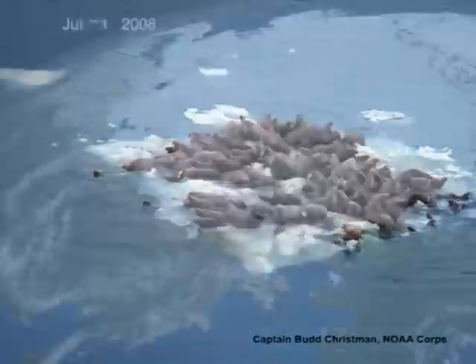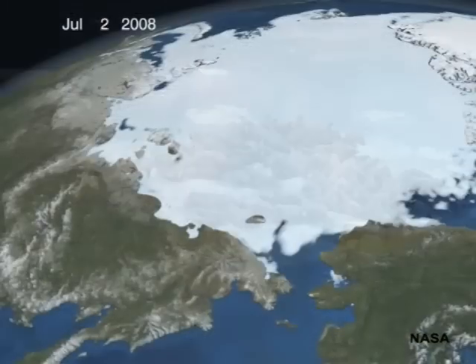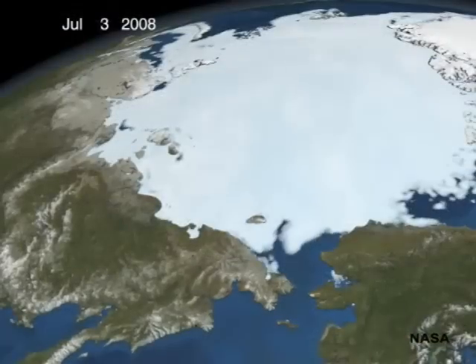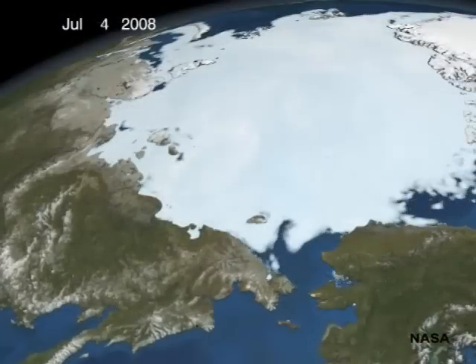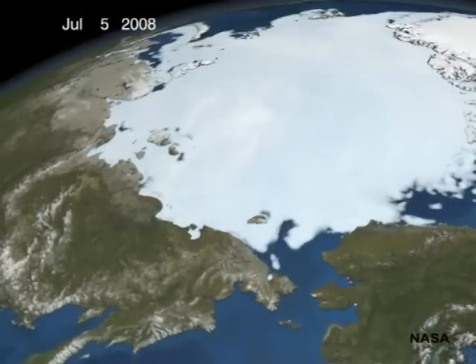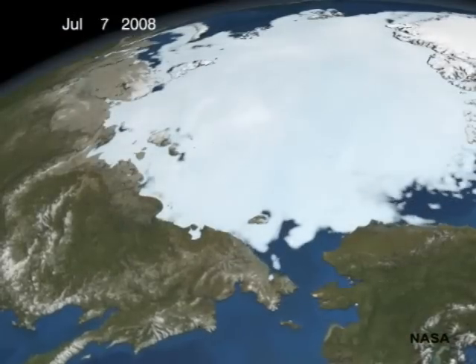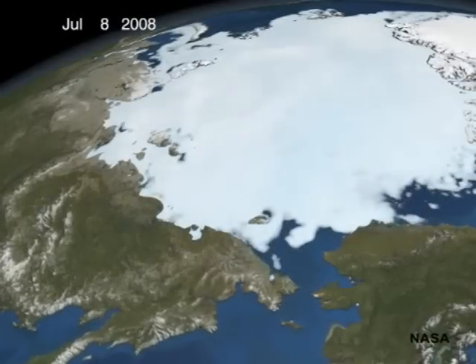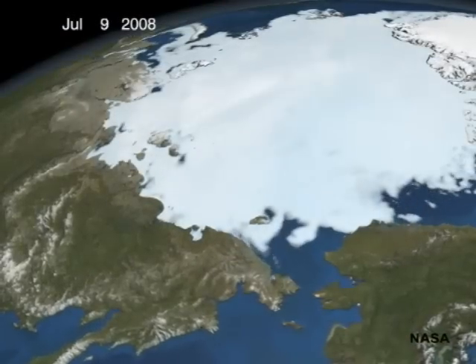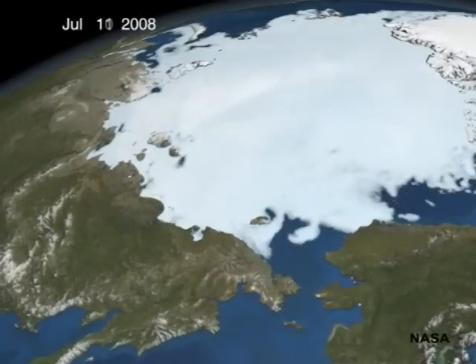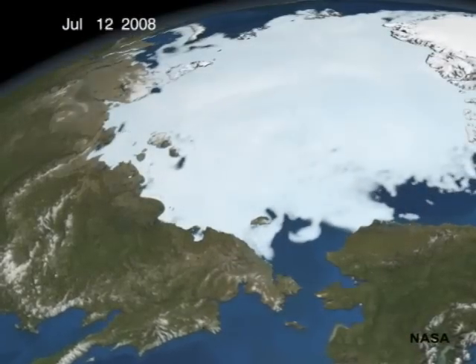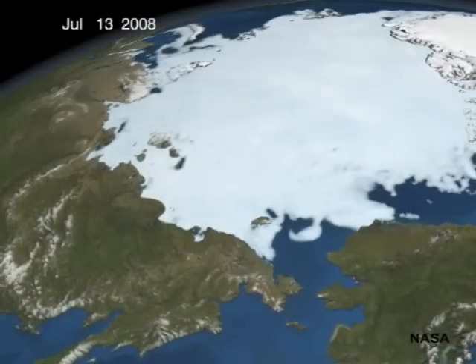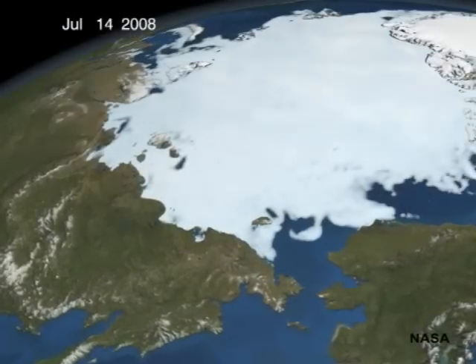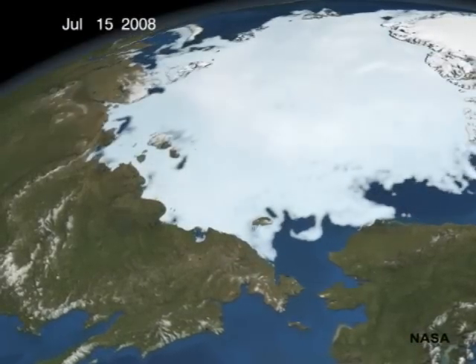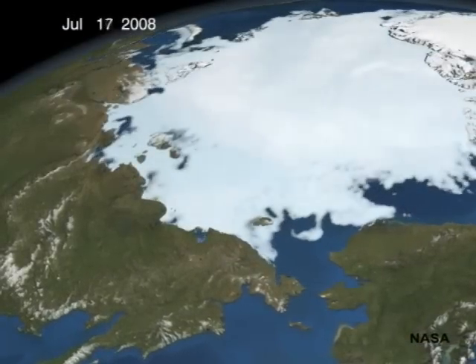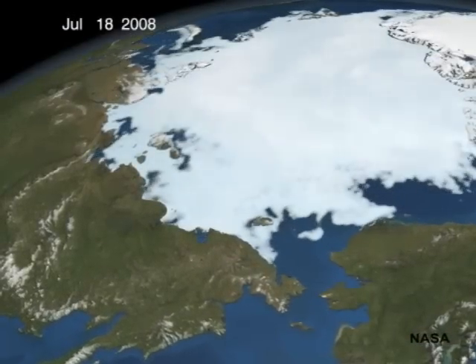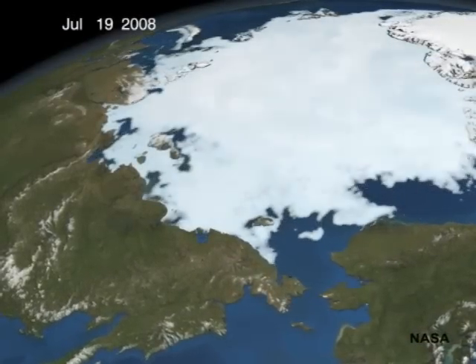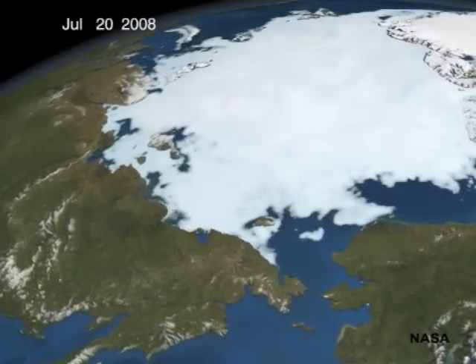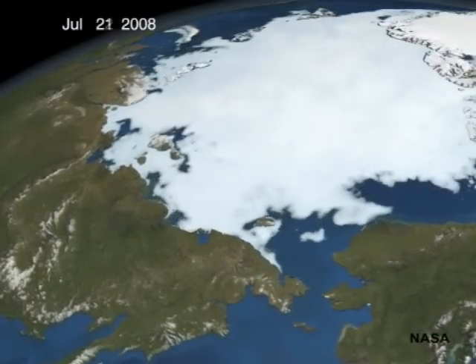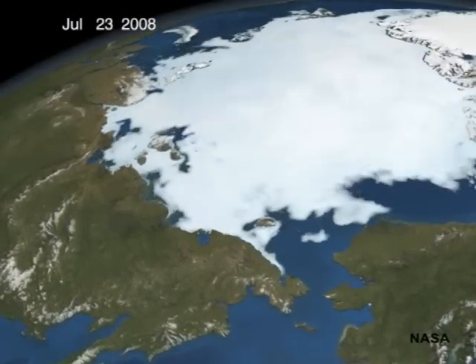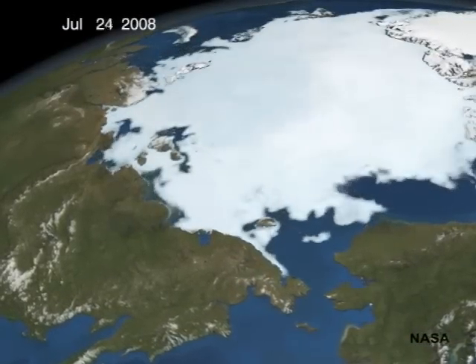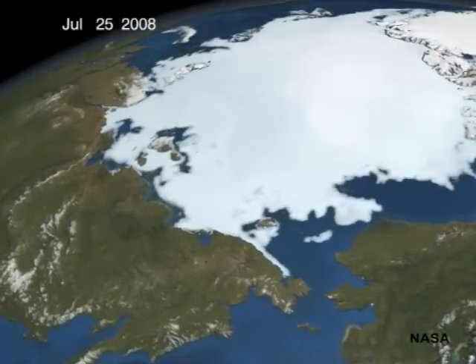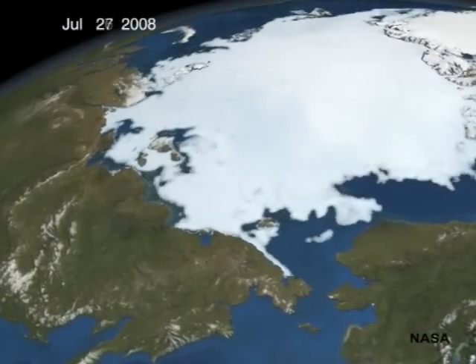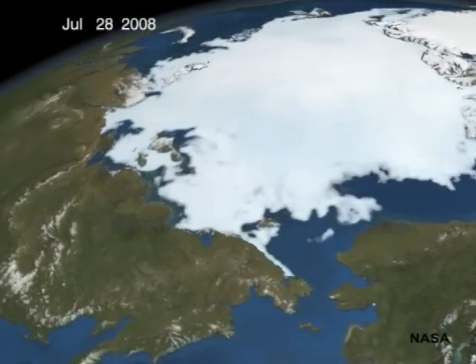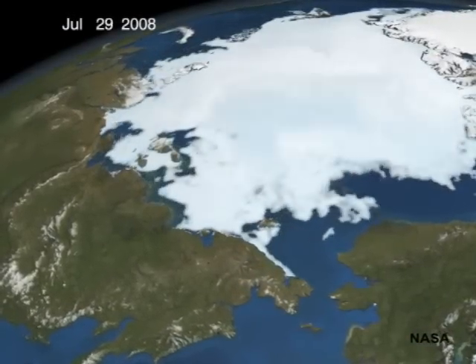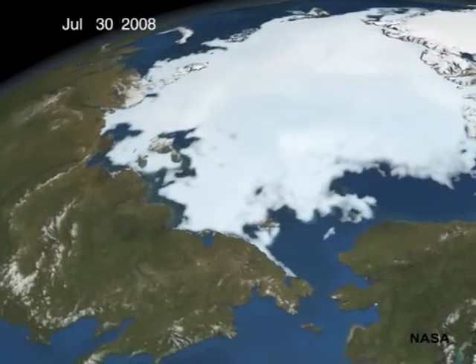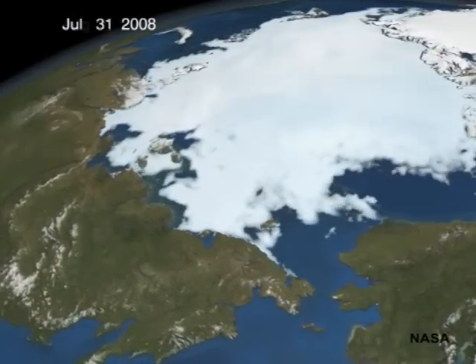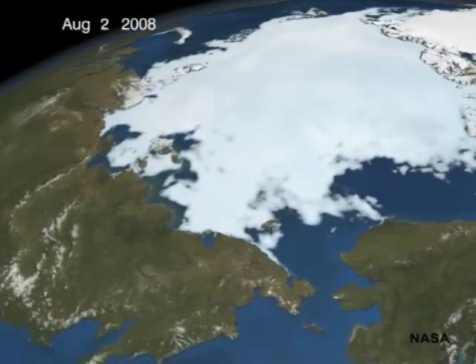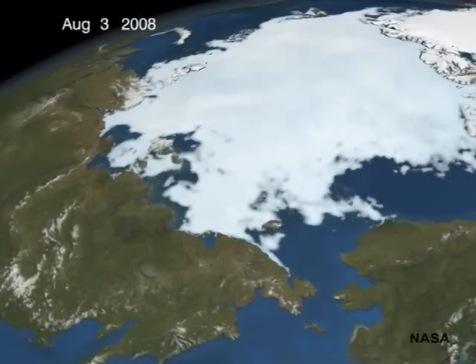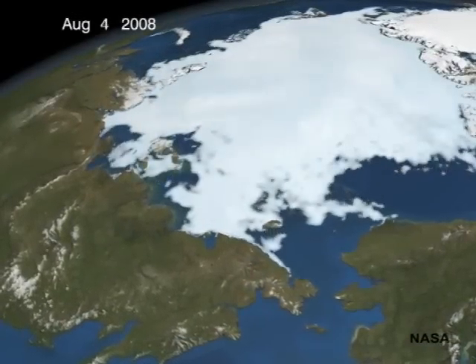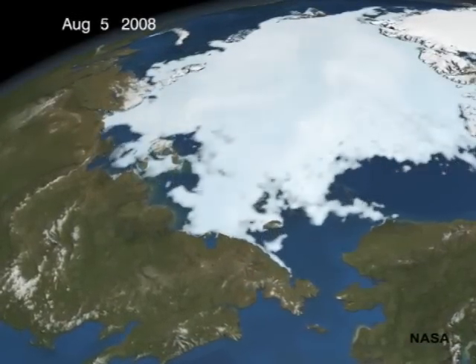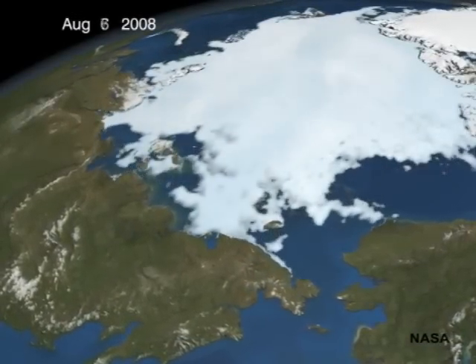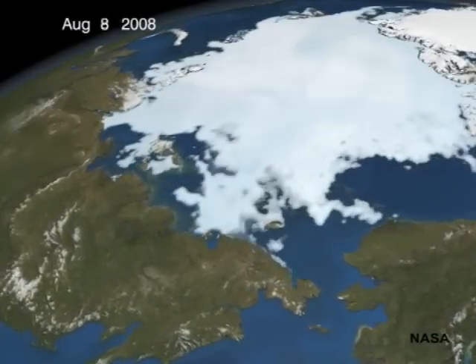In recent years, summer sea ice in the Arctic has melted beyond the edge of the continental shelf, leaving the females and calves without their traditional feeding and resting platforms.